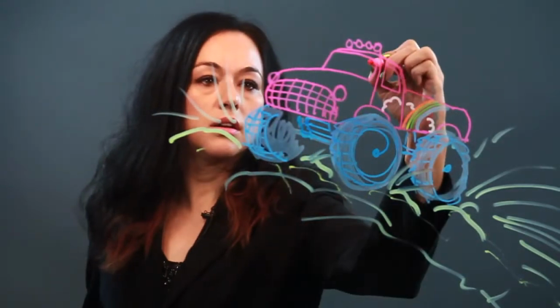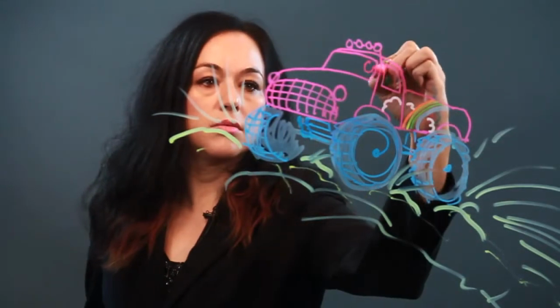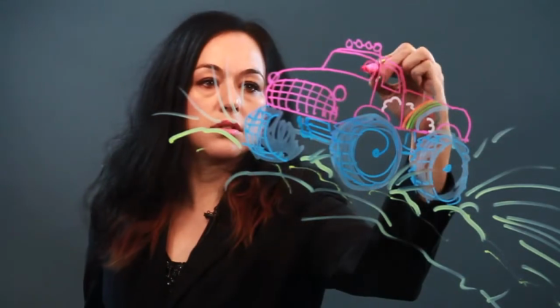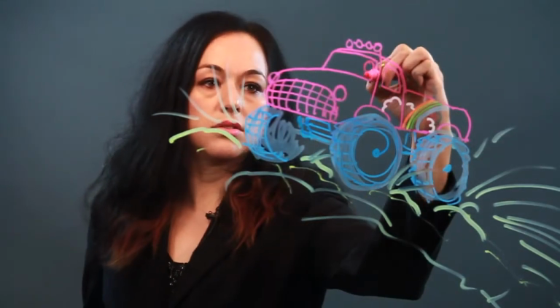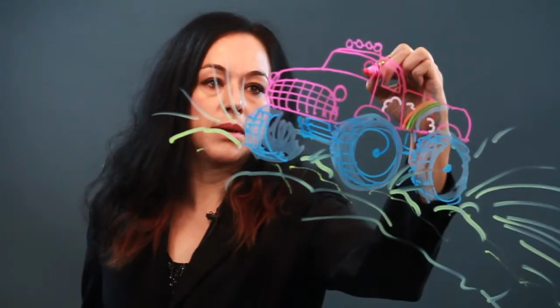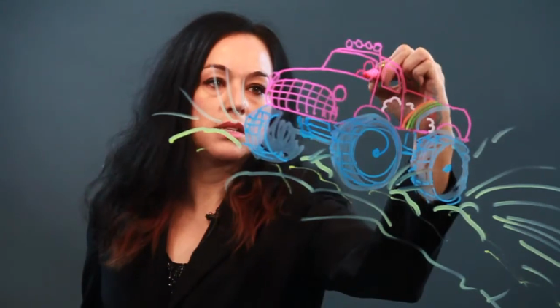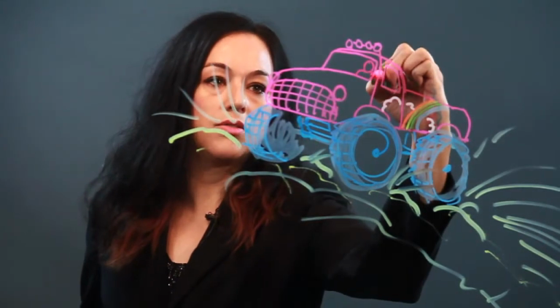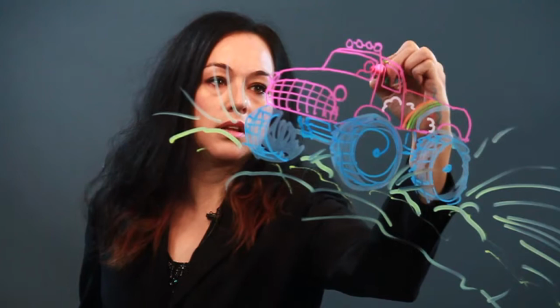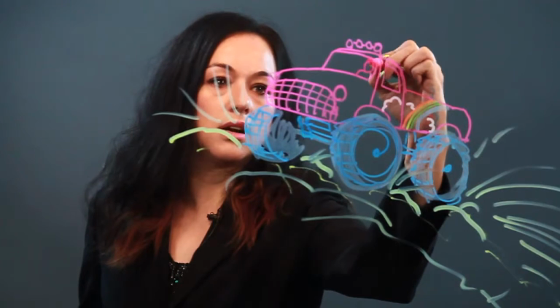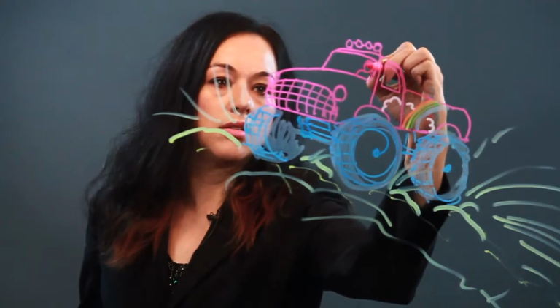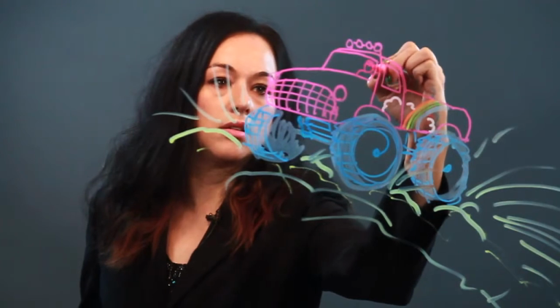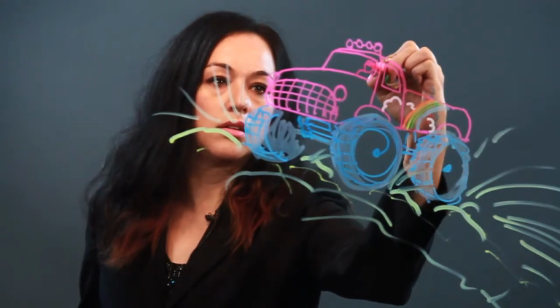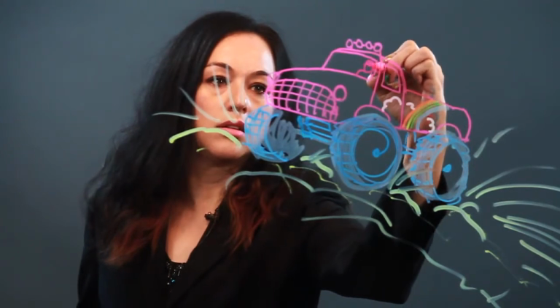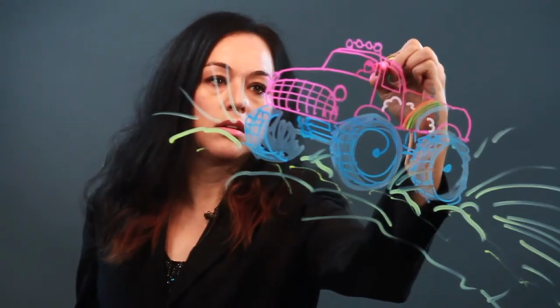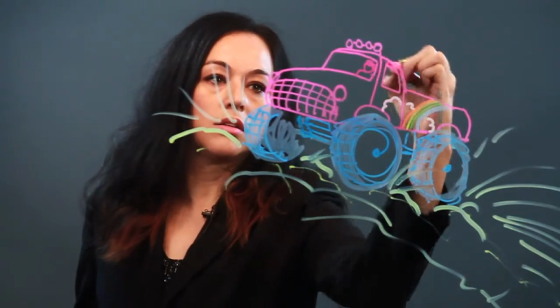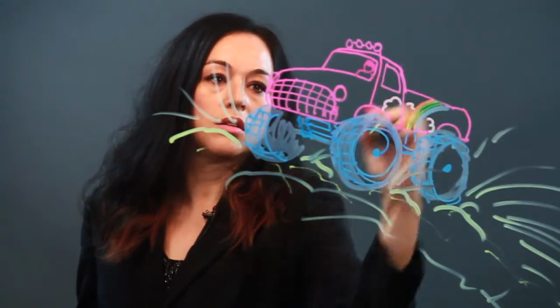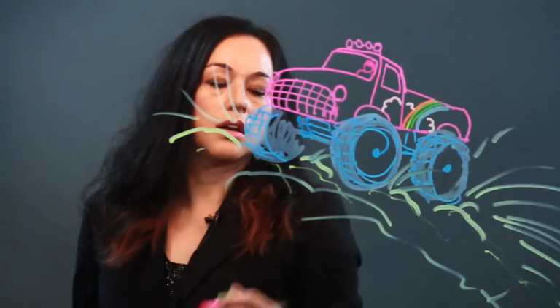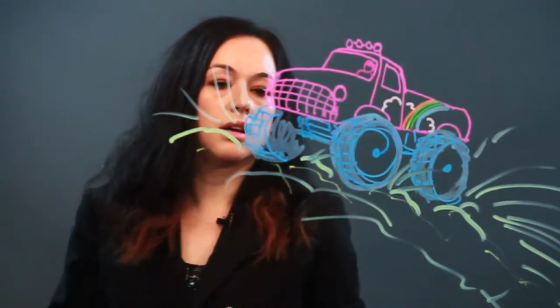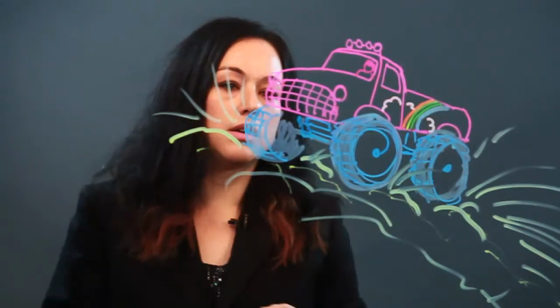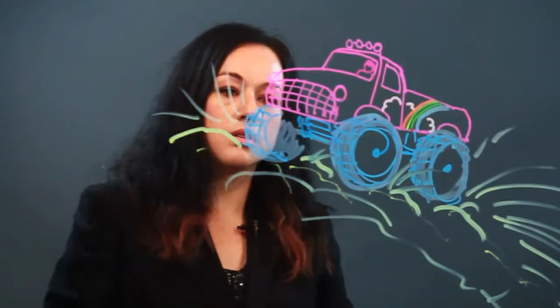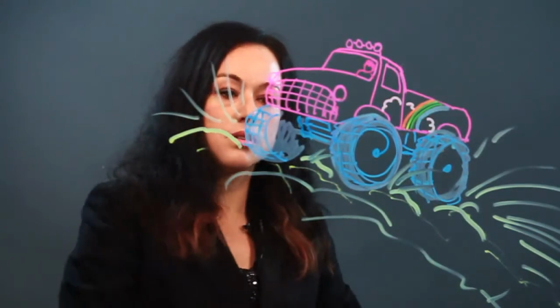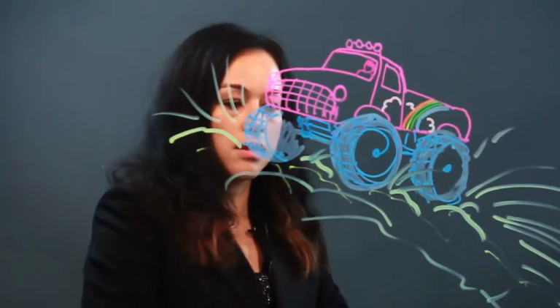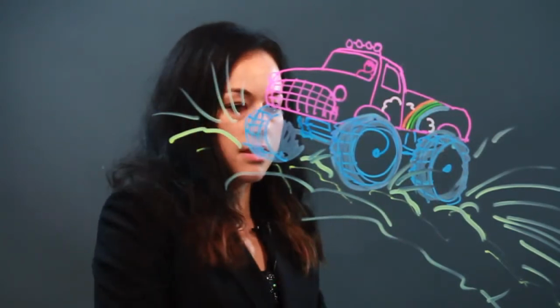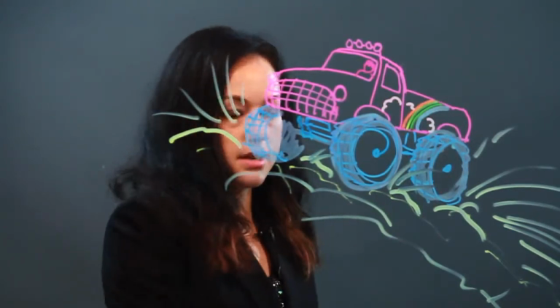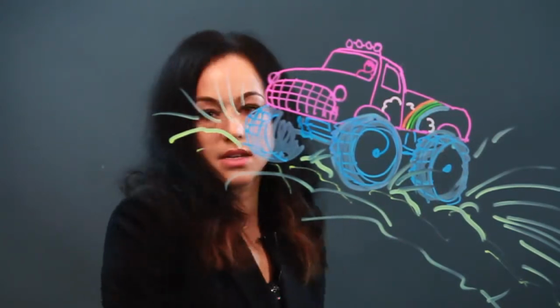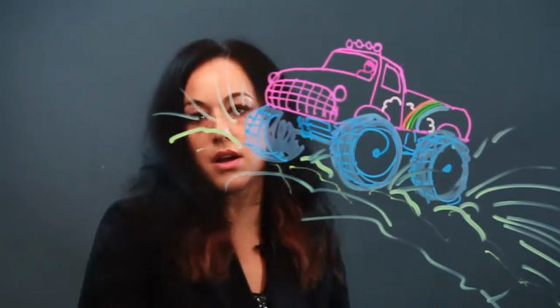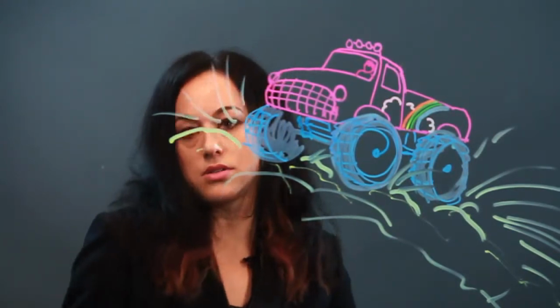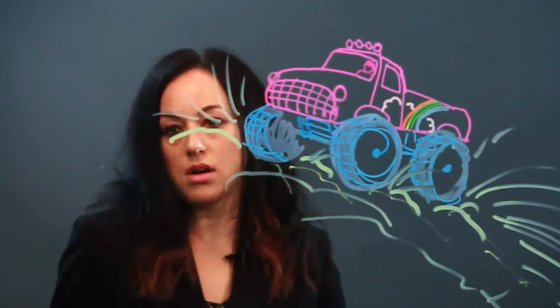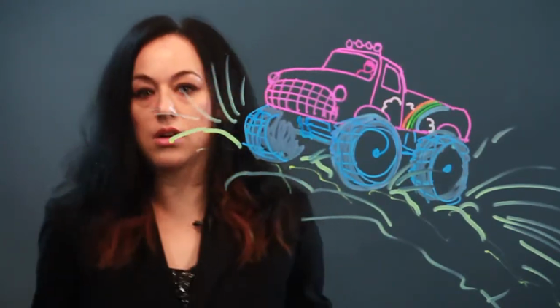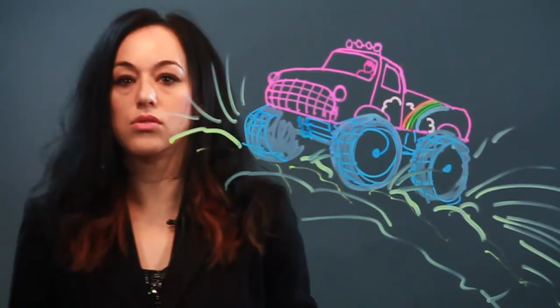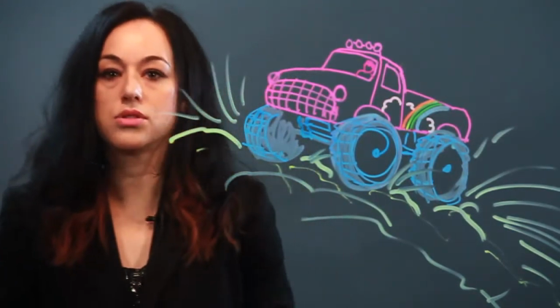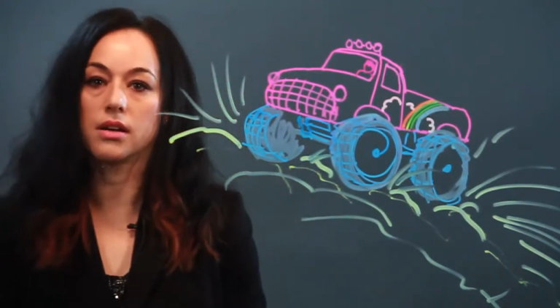I'm just going to draw myself in there. And that is how I draw a cool truck. So, that's my little truck.